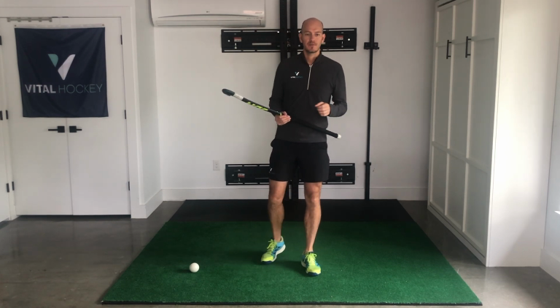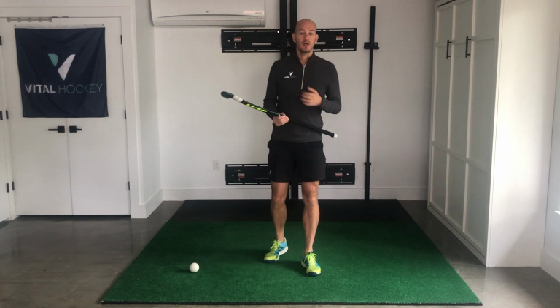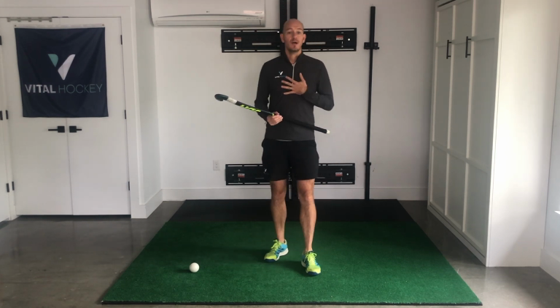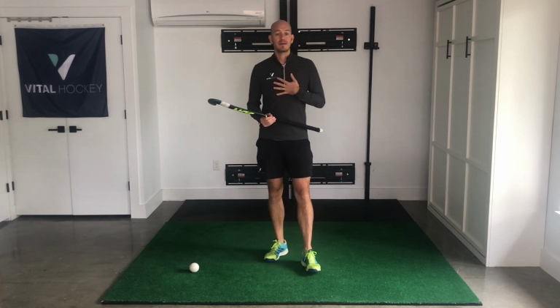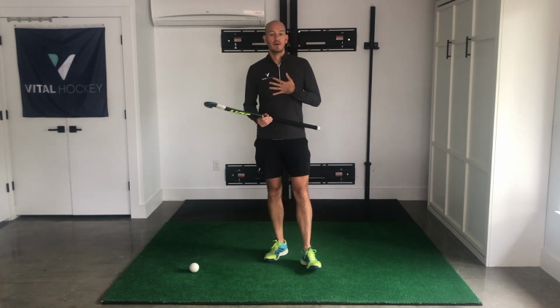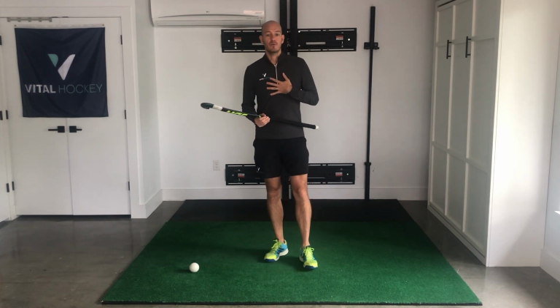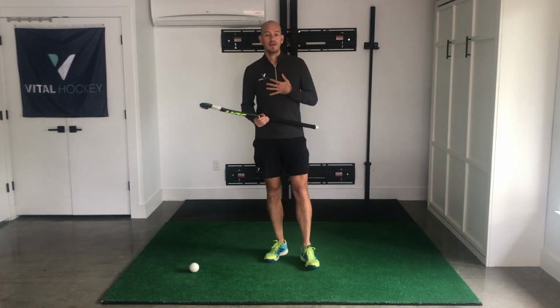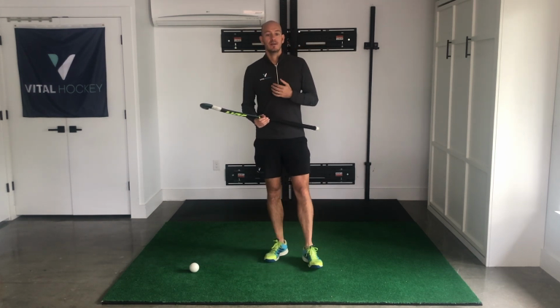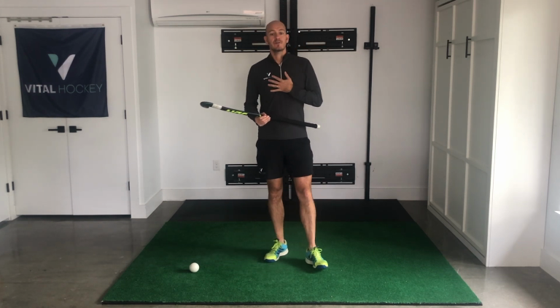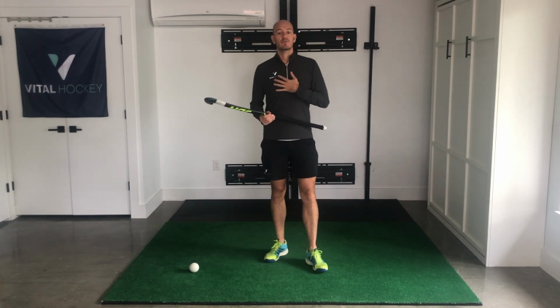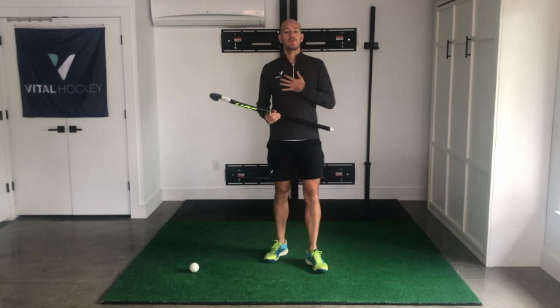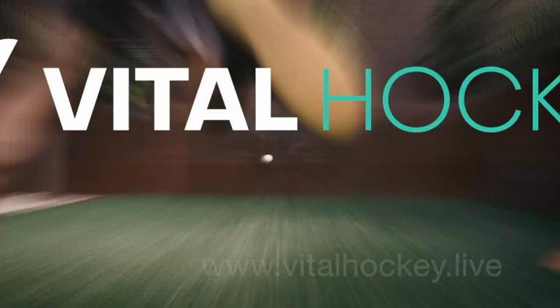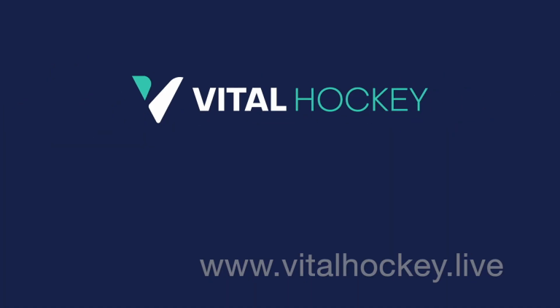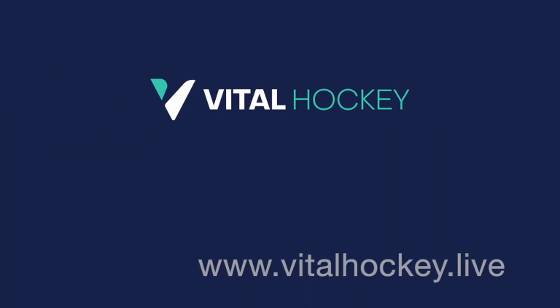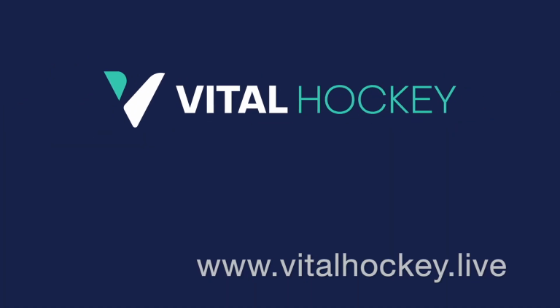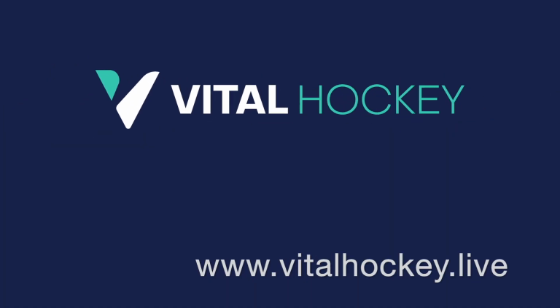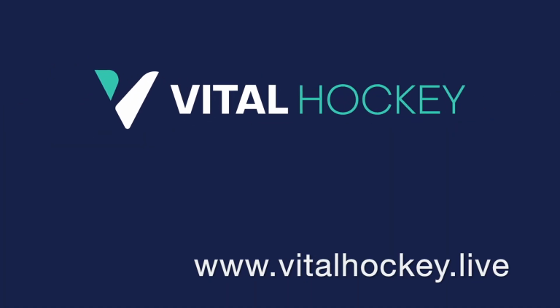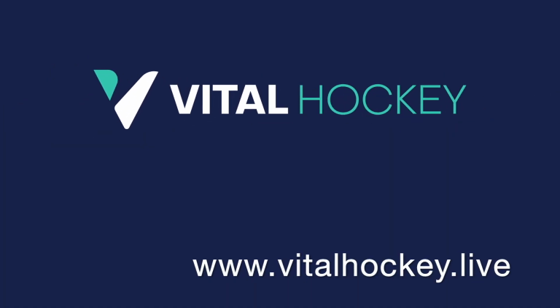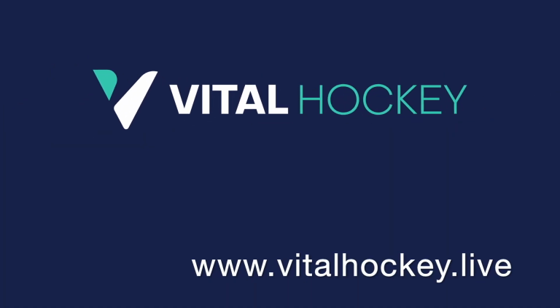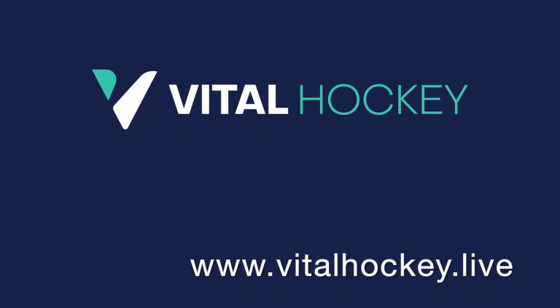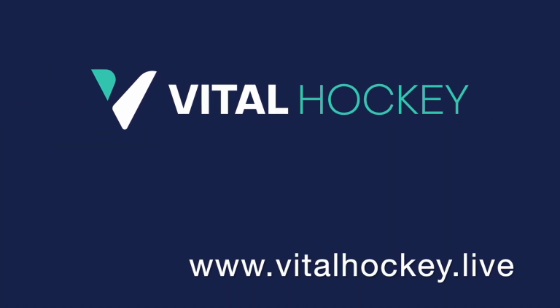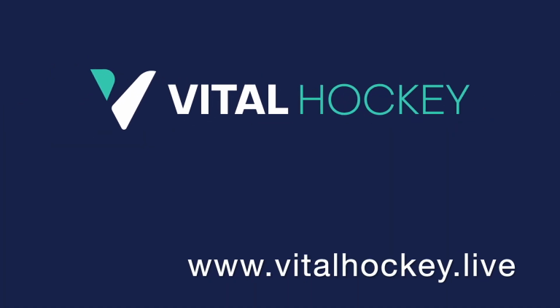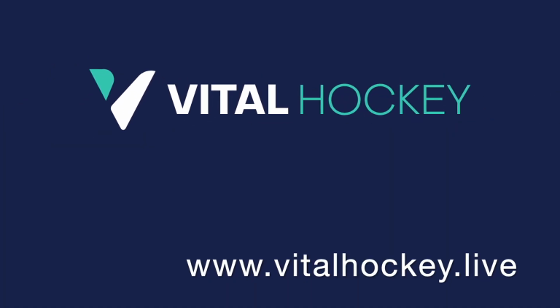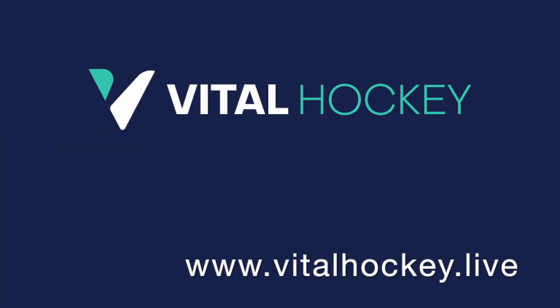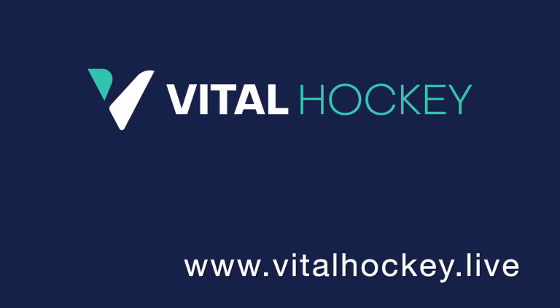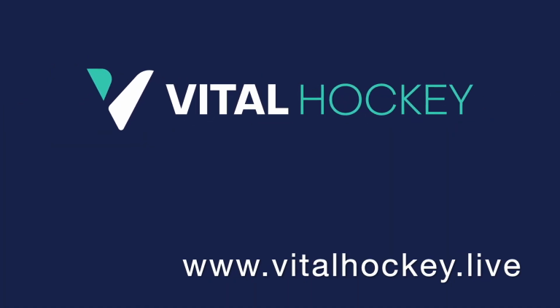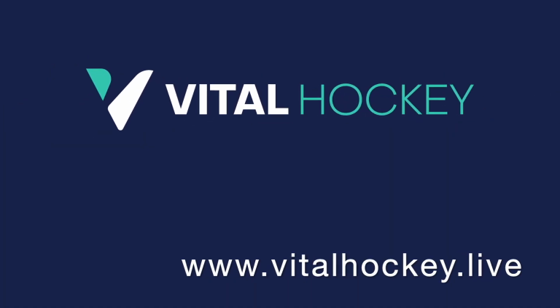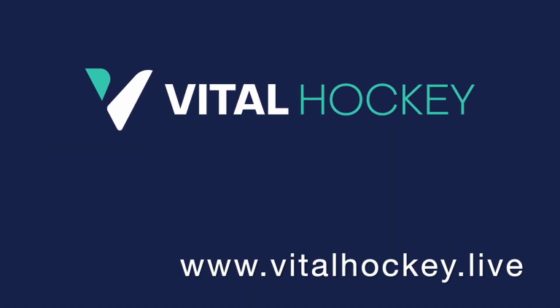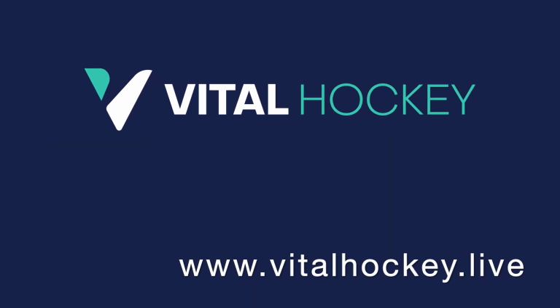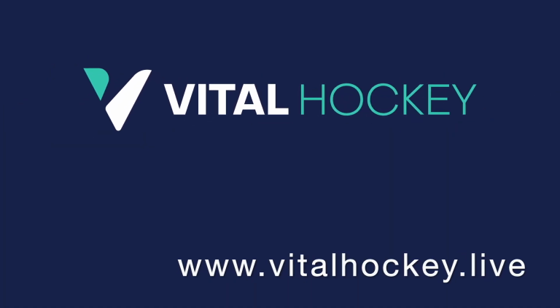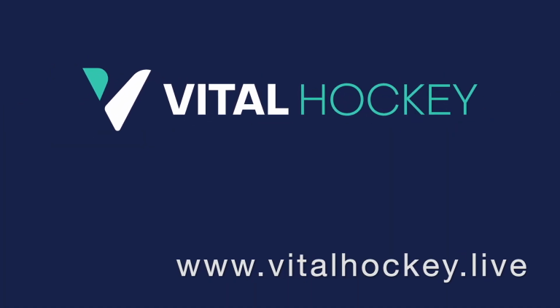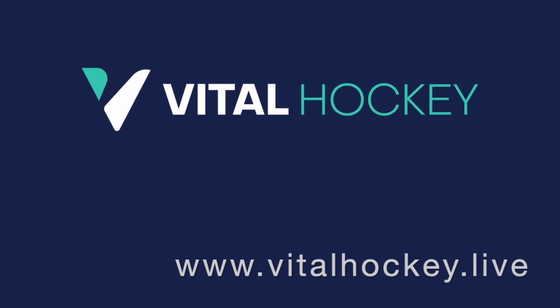I'm Adam by the way, founder of Vital Hockey, the first live online hockey training program in the sport.